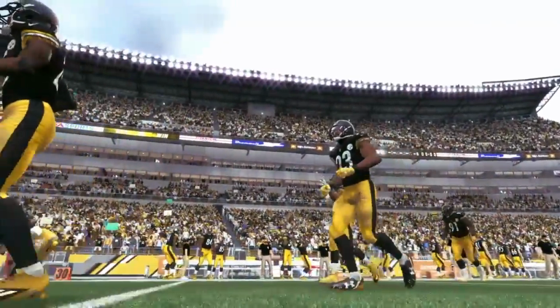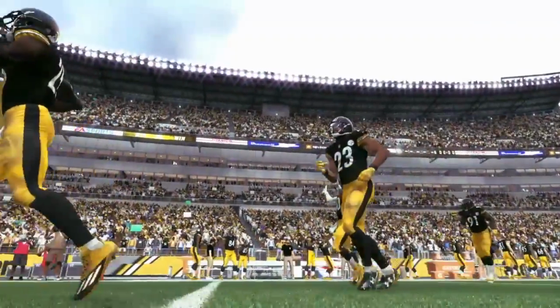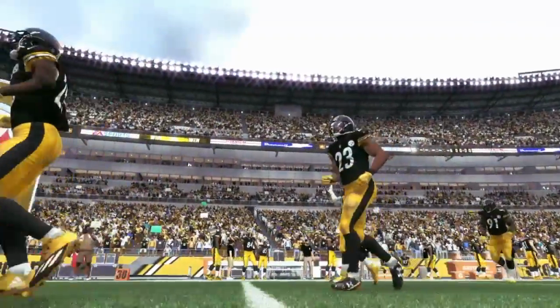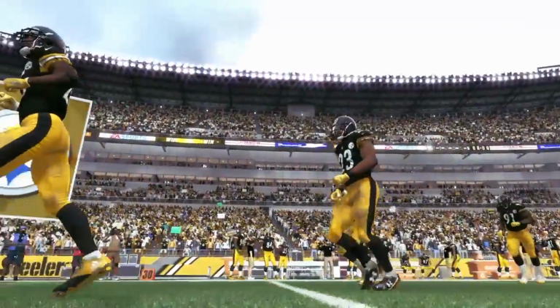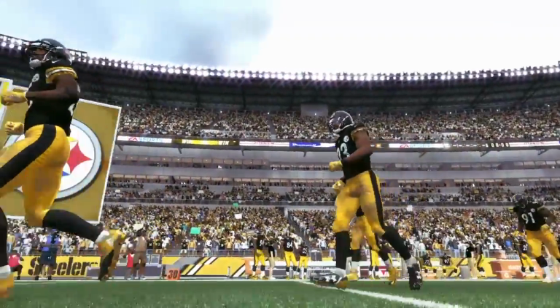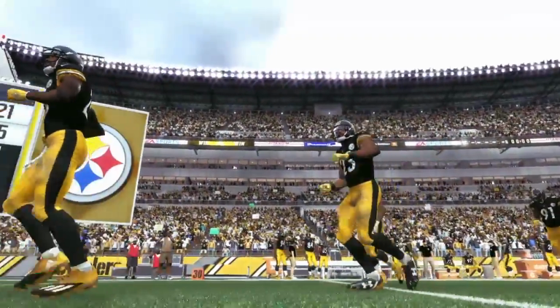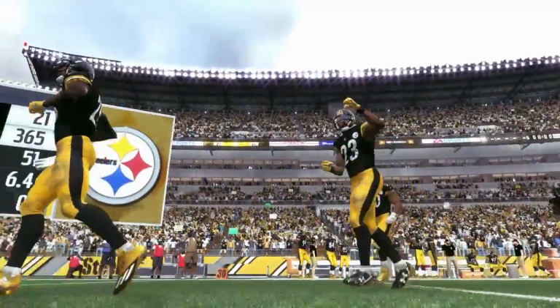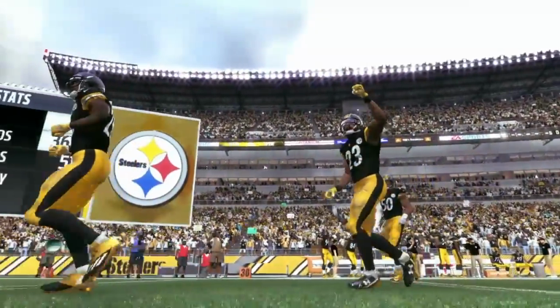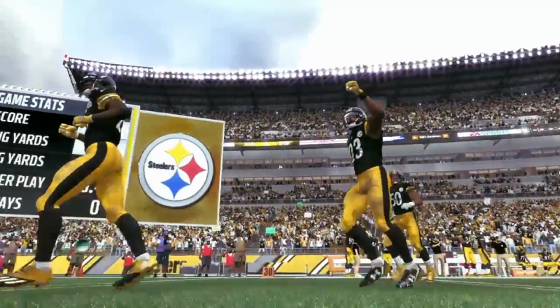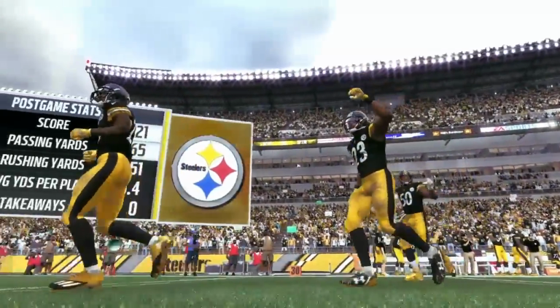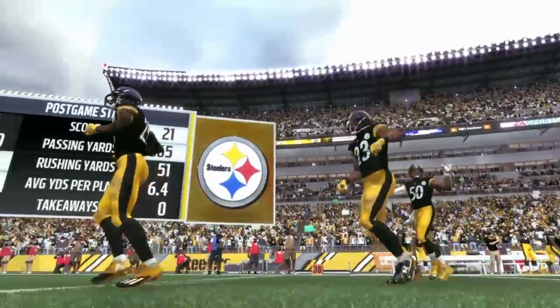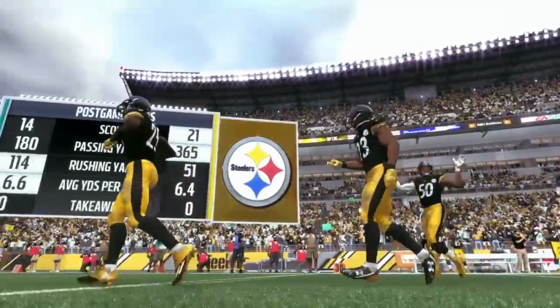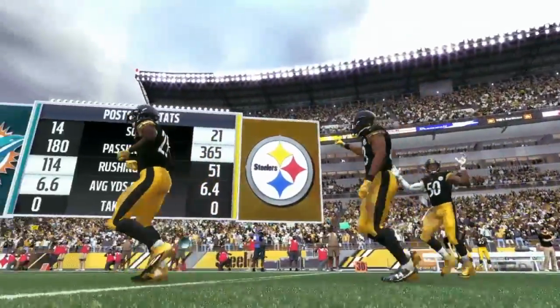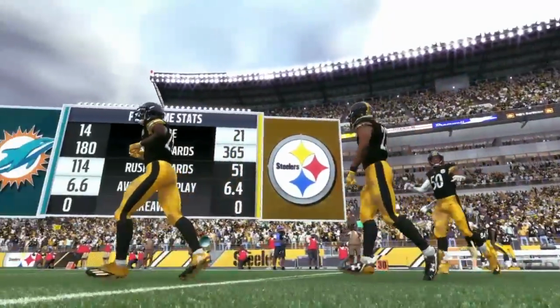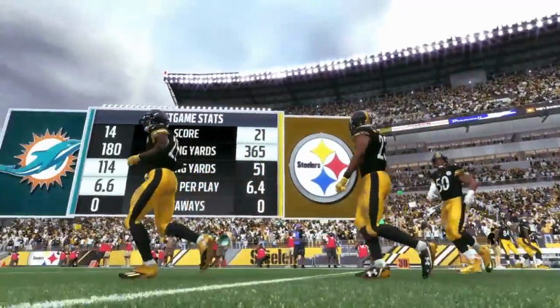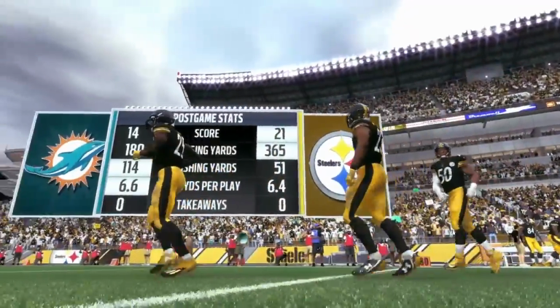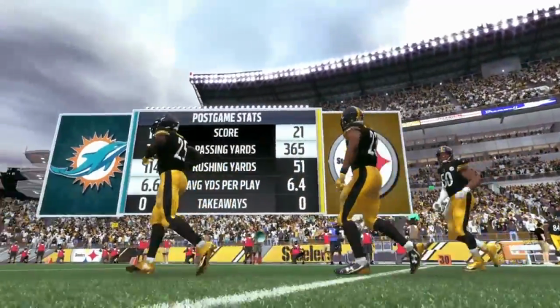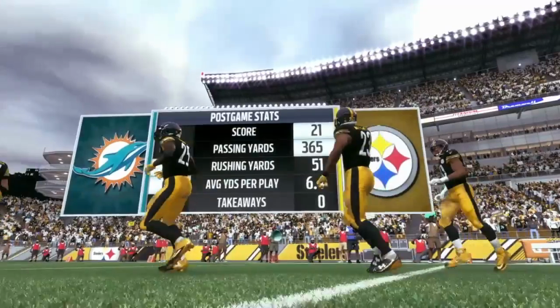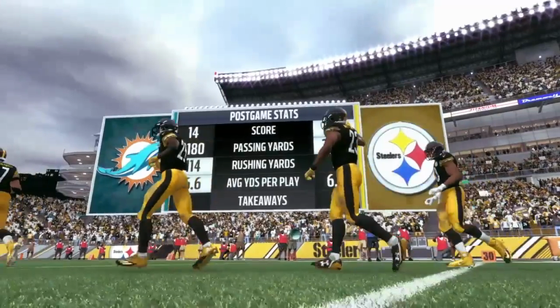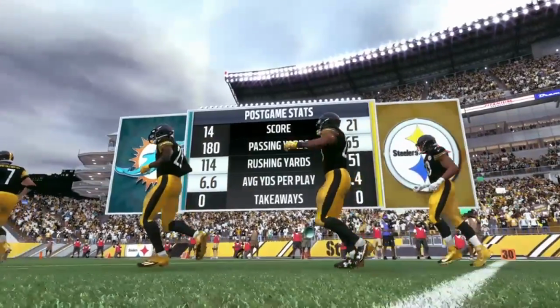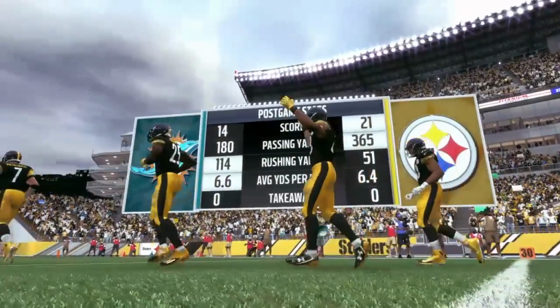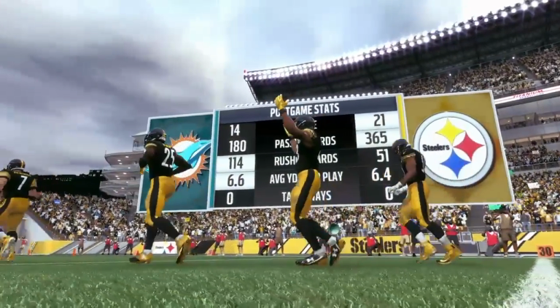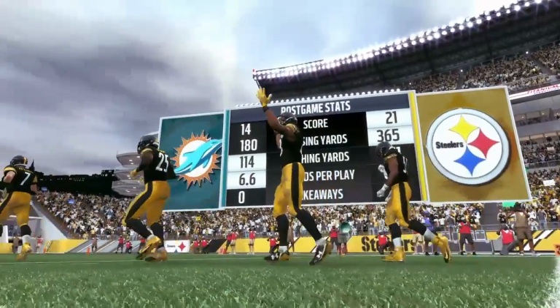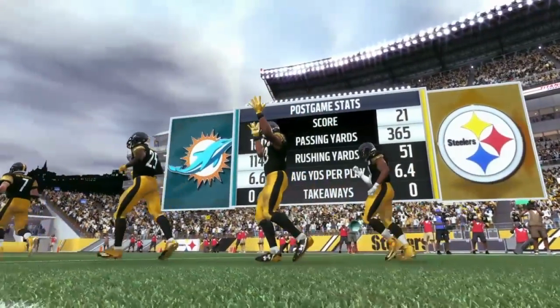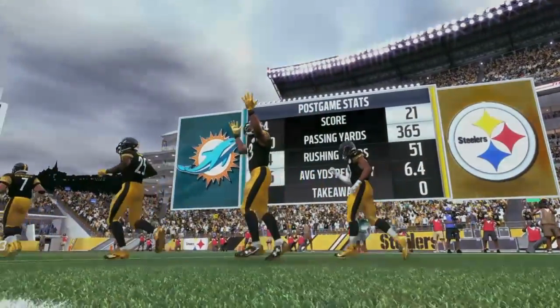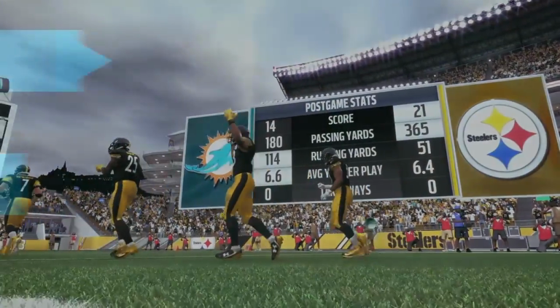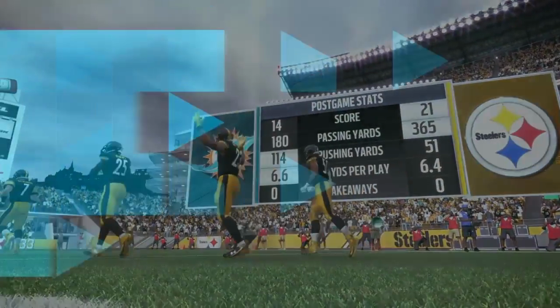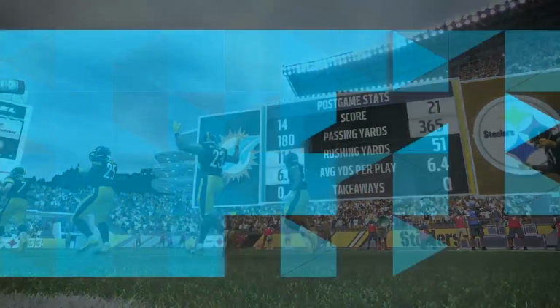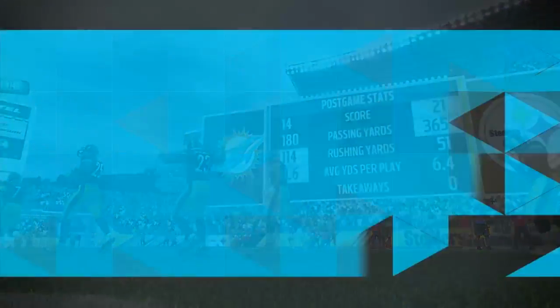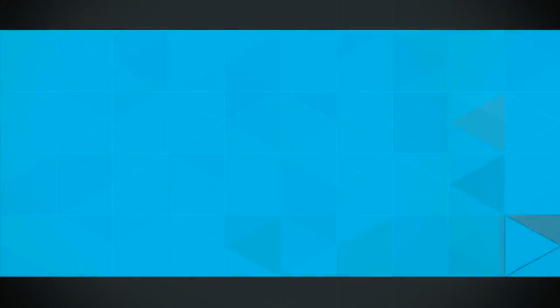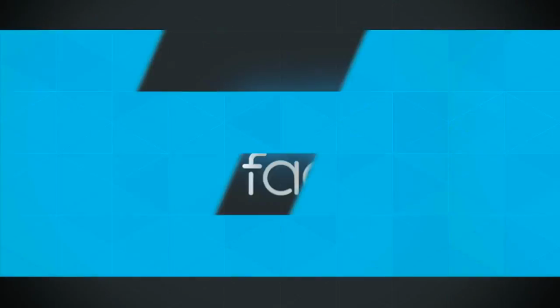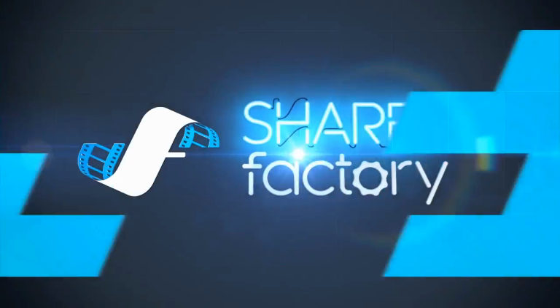I'm Brandon Gunn, and this has been a presentation of the NFL on CBS. We'll see you next time.